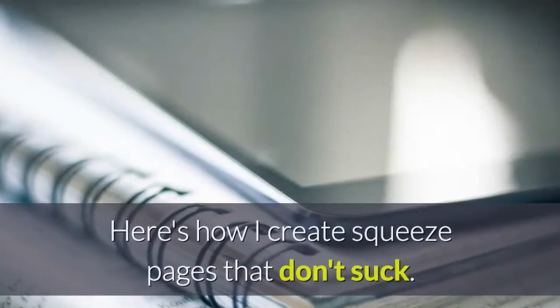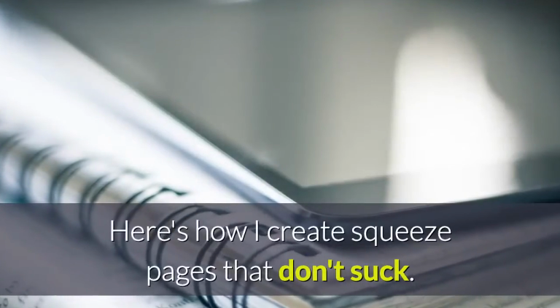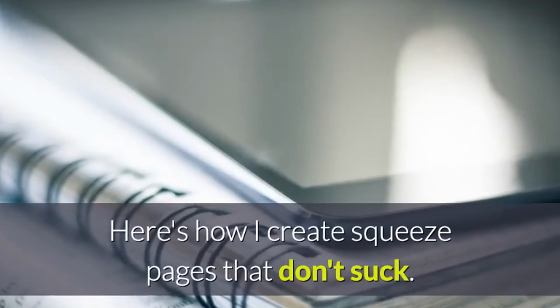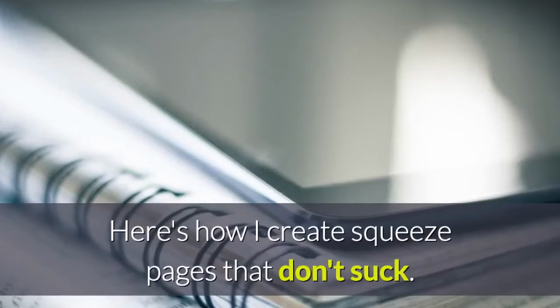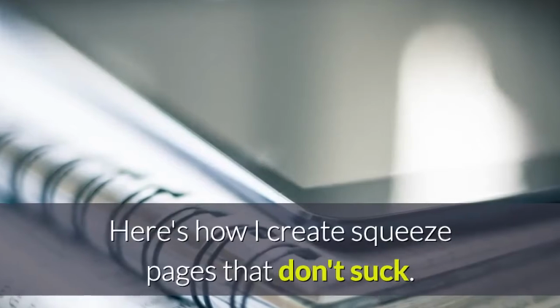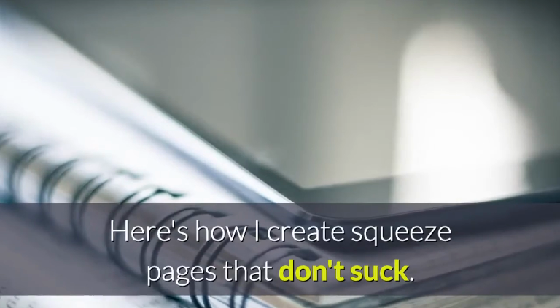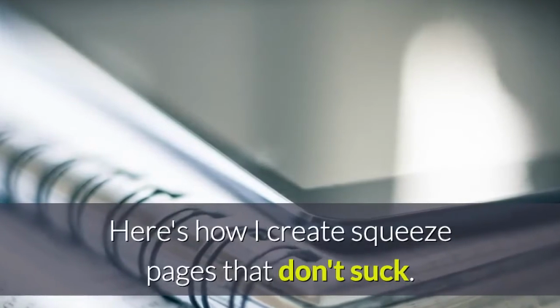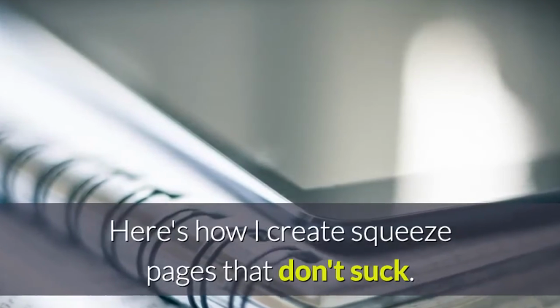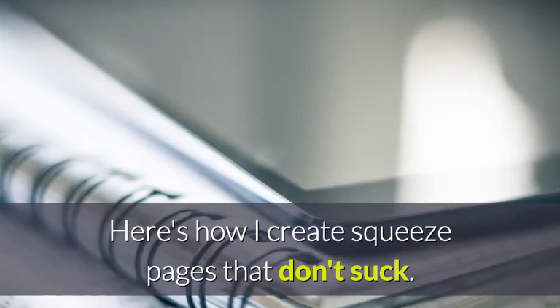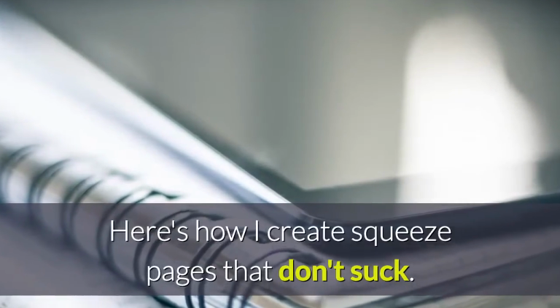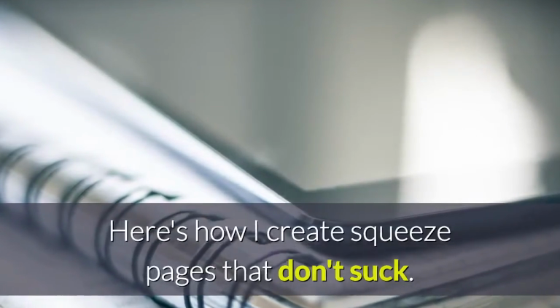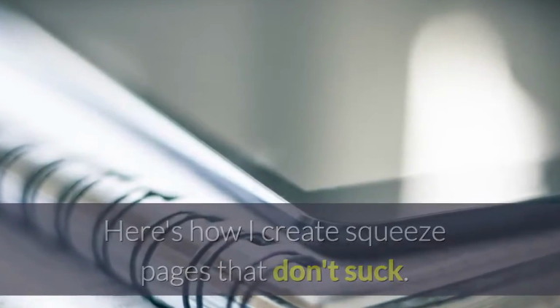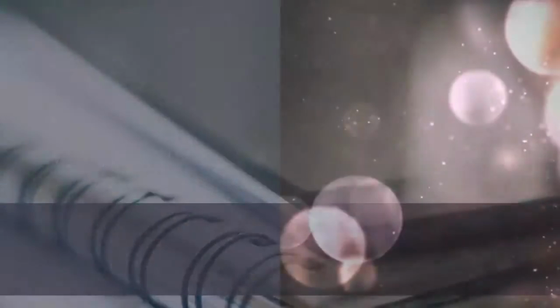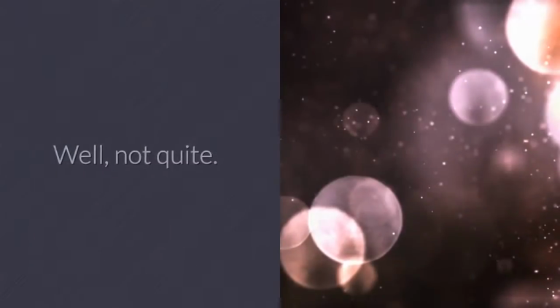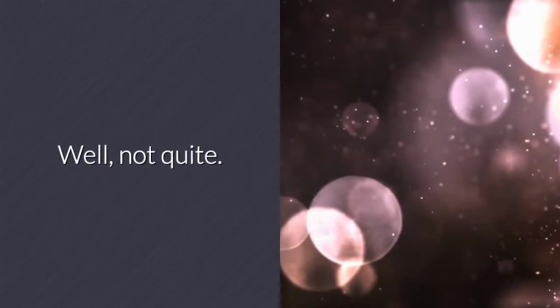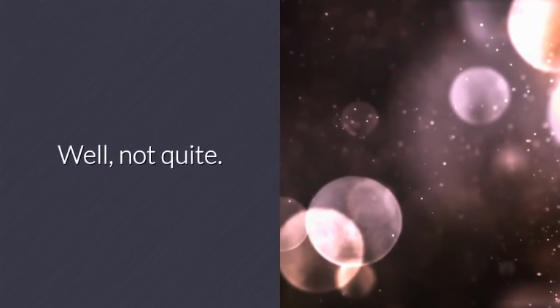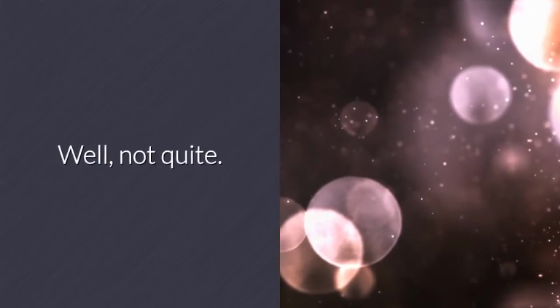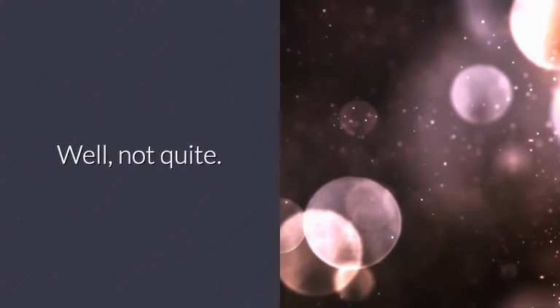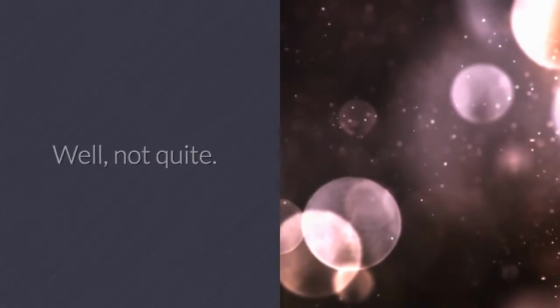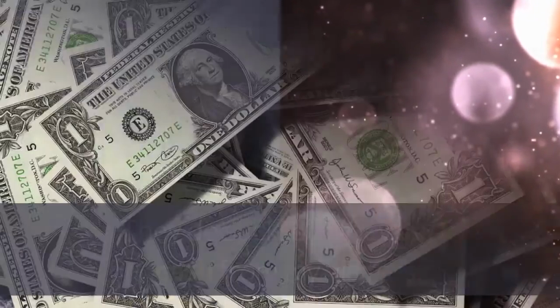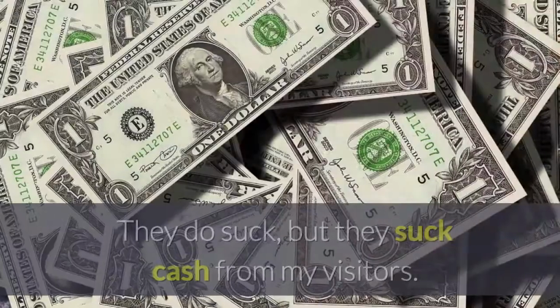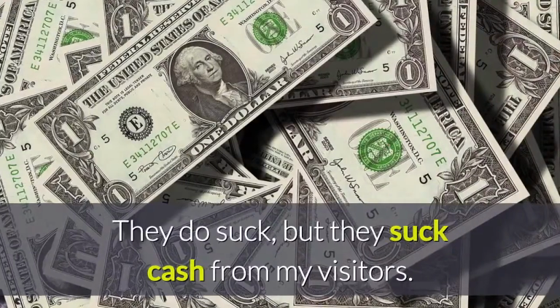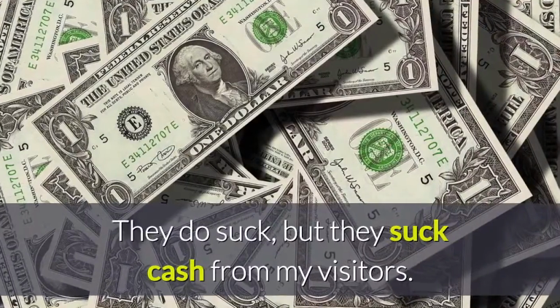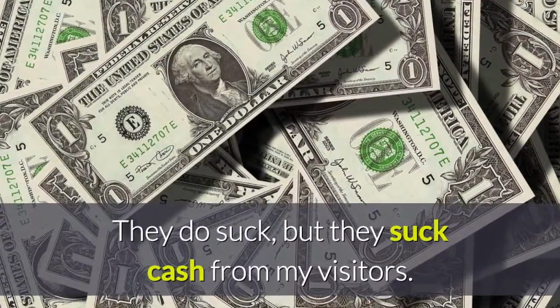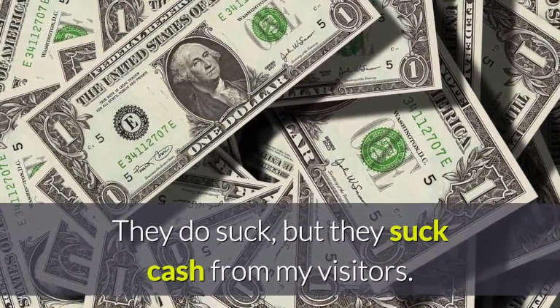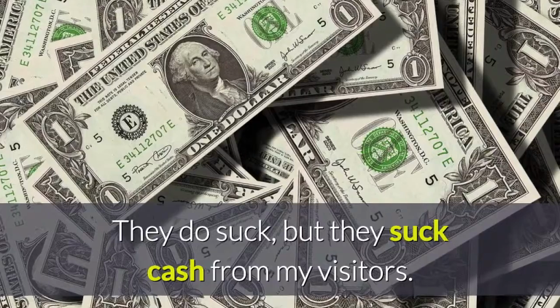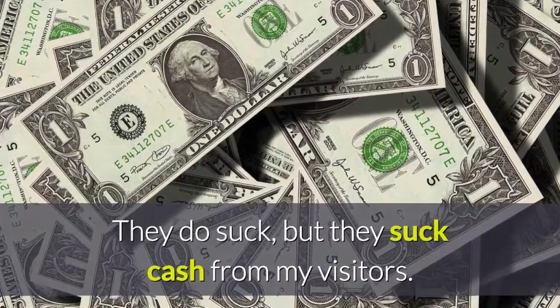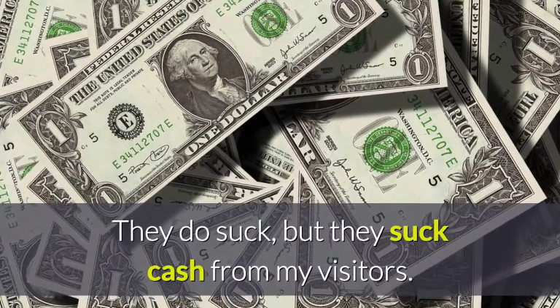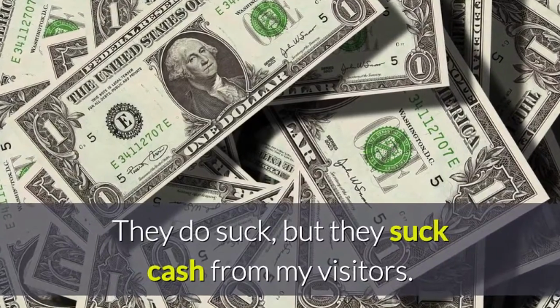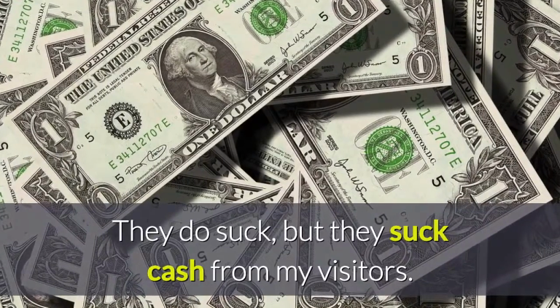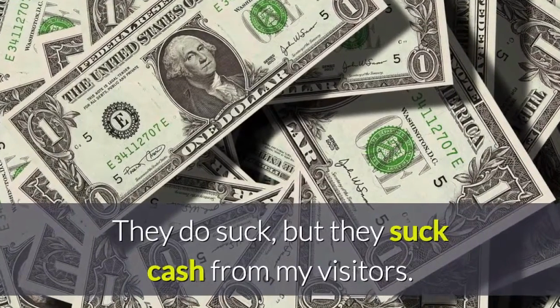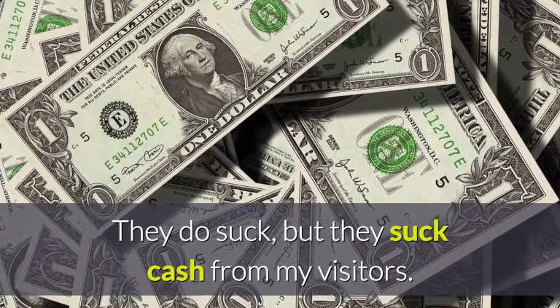Here's how I create squeeze pages that don't suck. Well, not quite — they do suck, but they suck cash from my visitors.